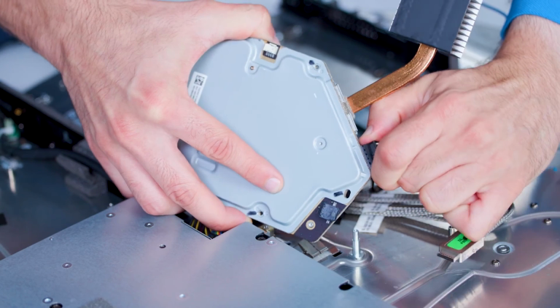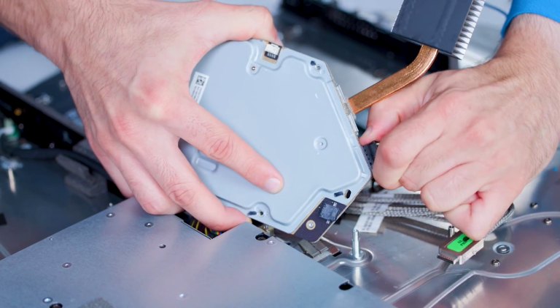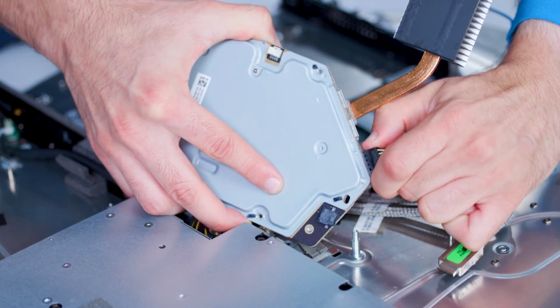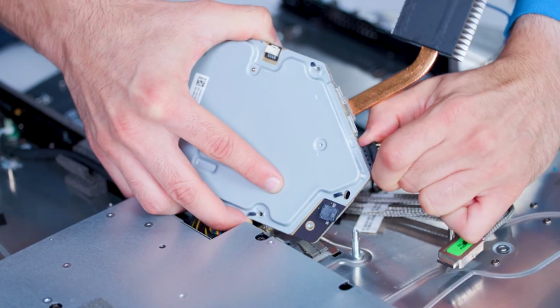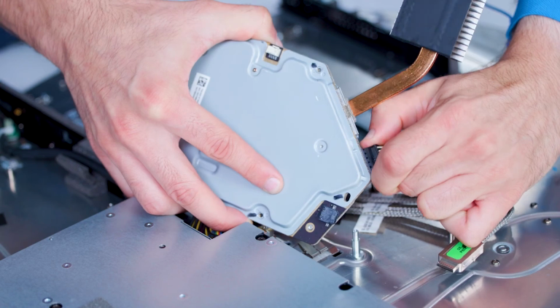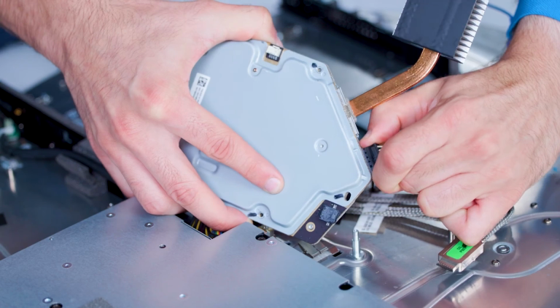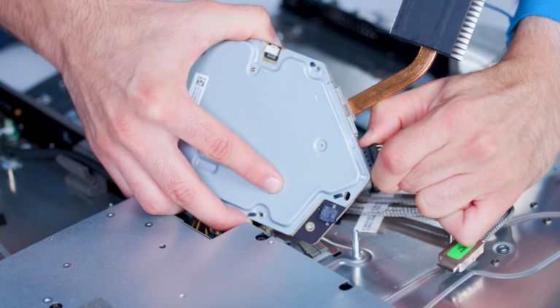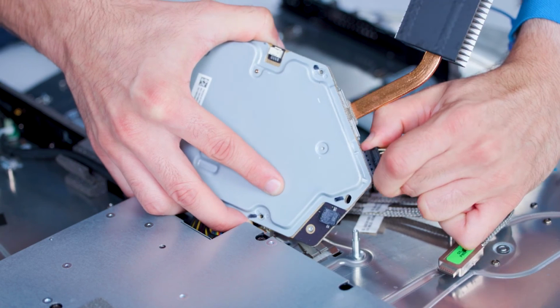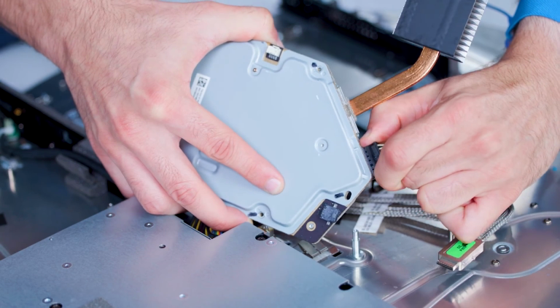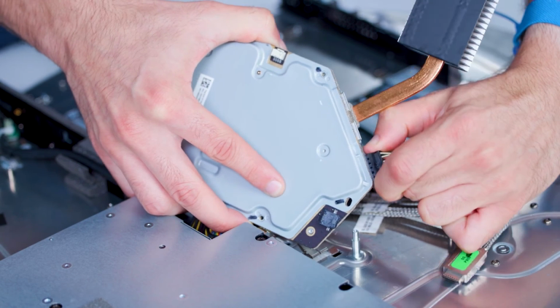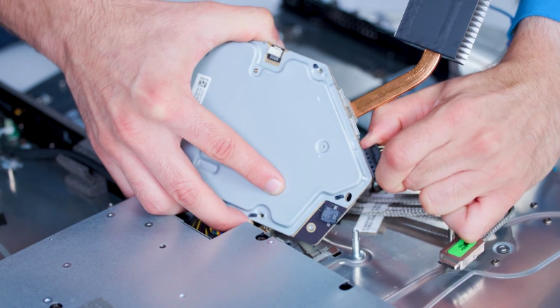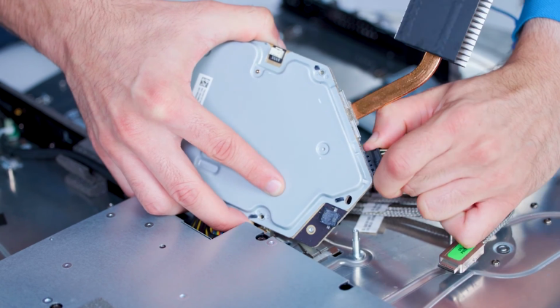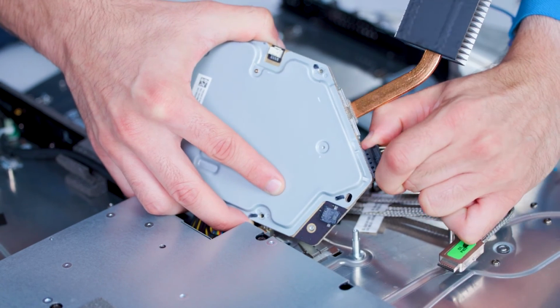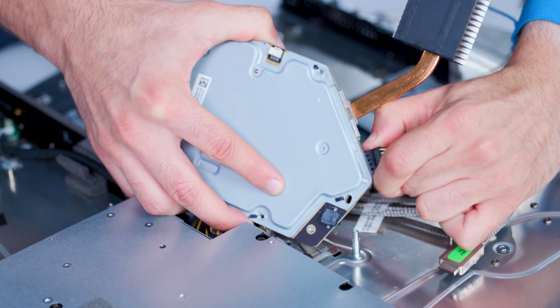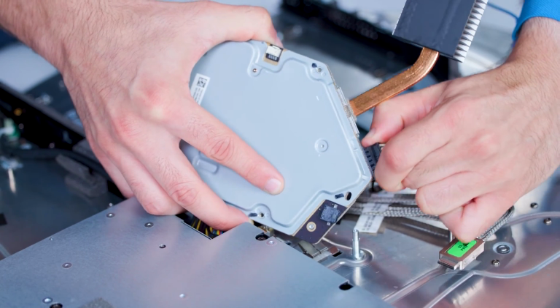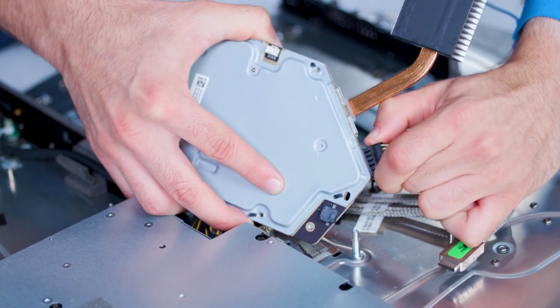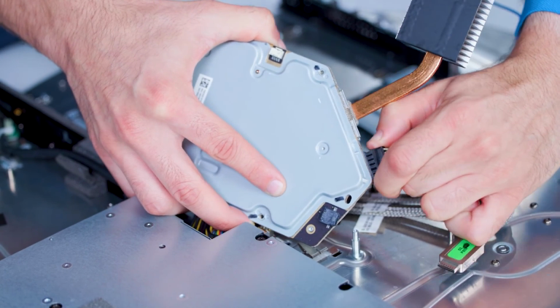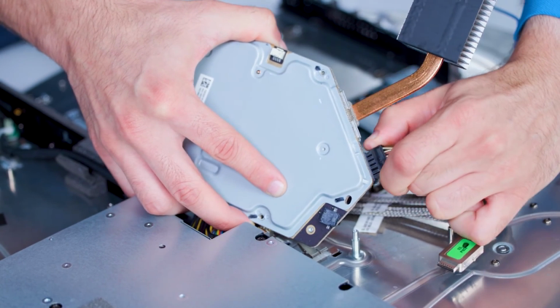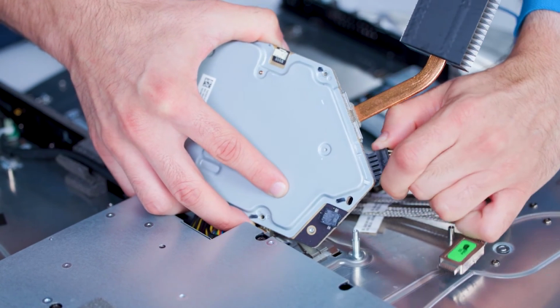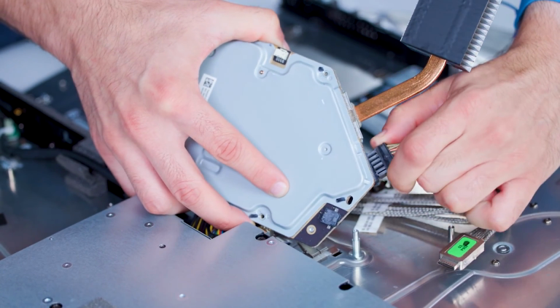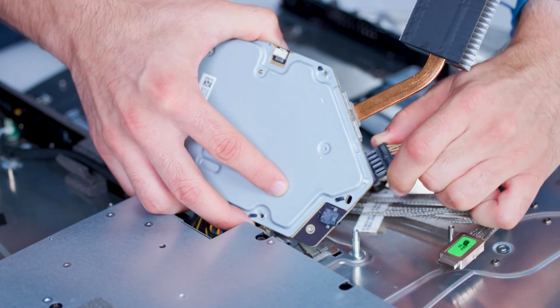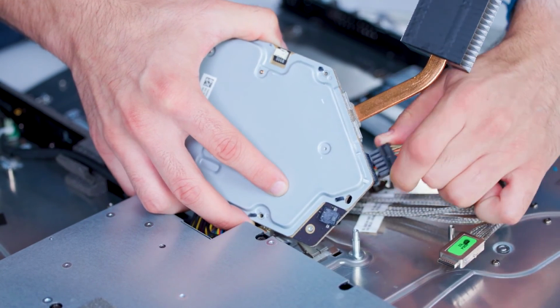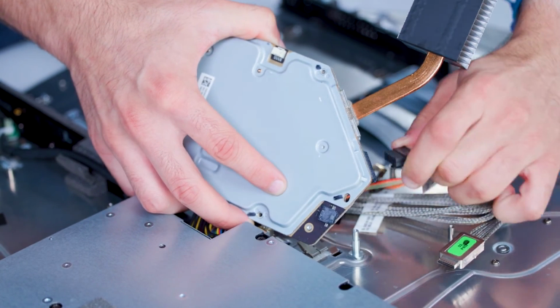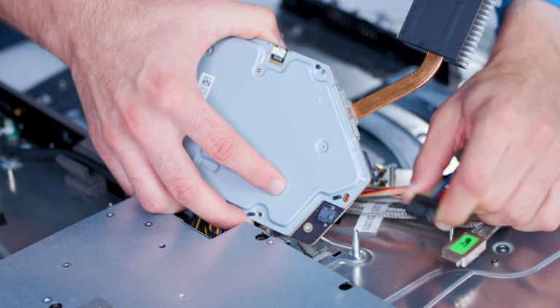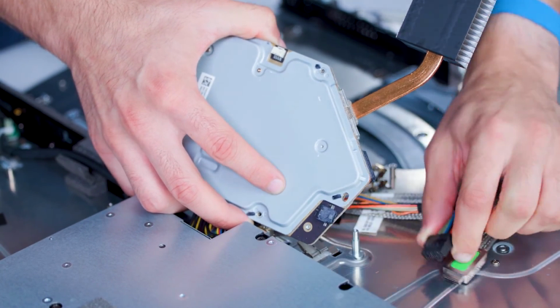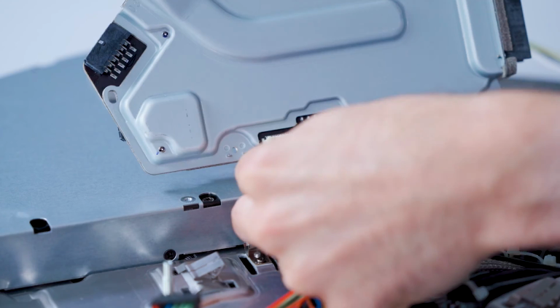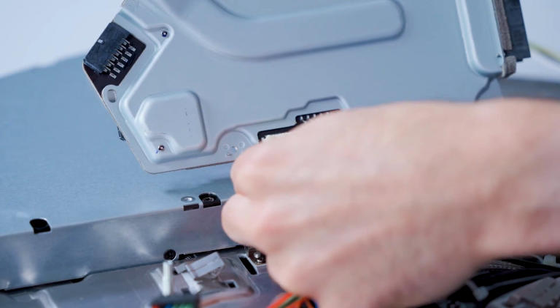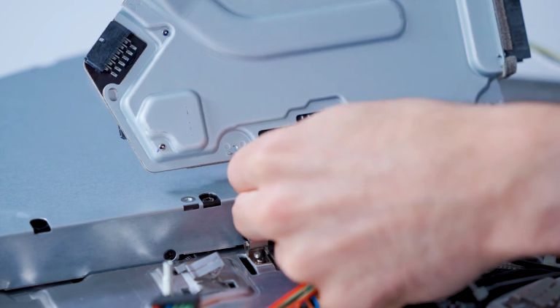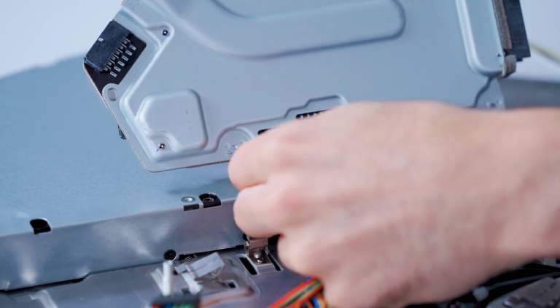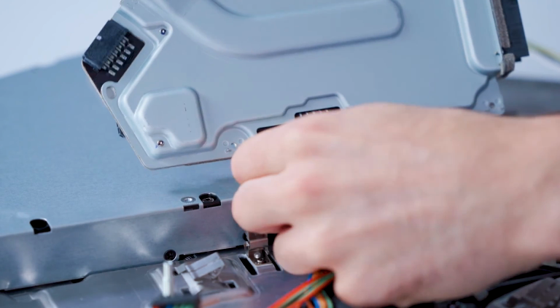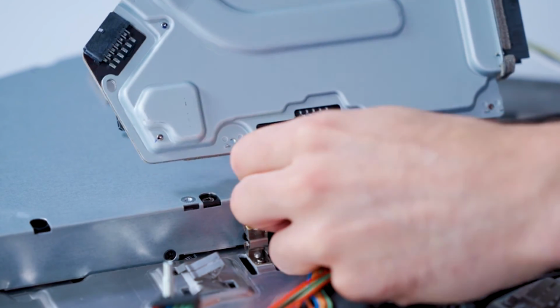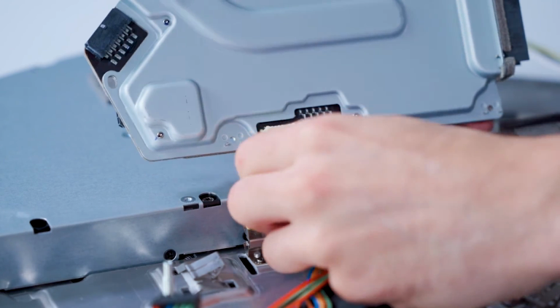At this point, we'll disconnect the remaining cables from the video board and remove the board from the device.